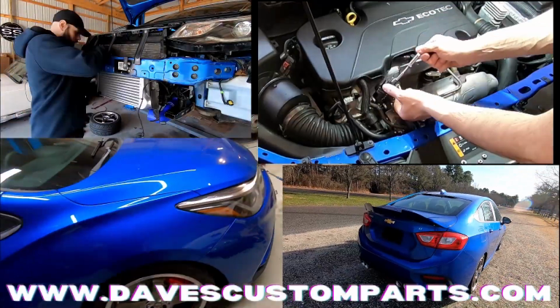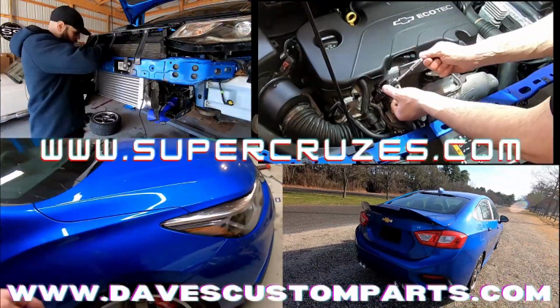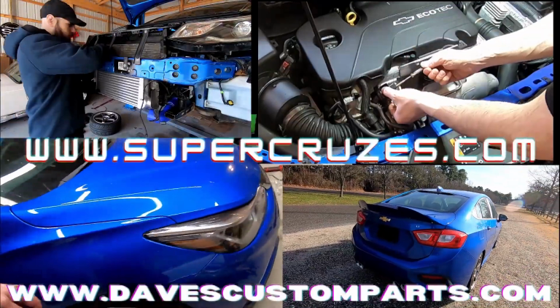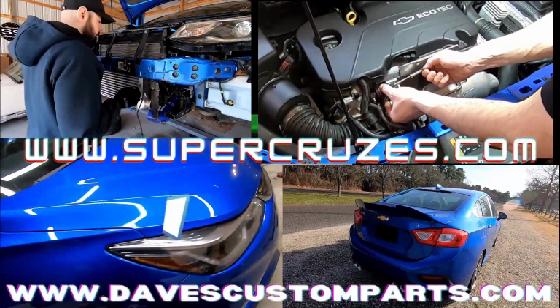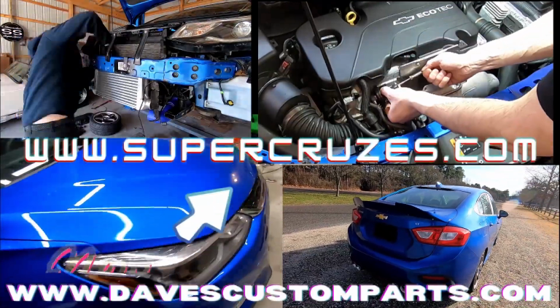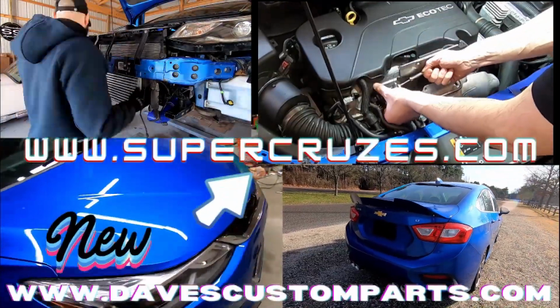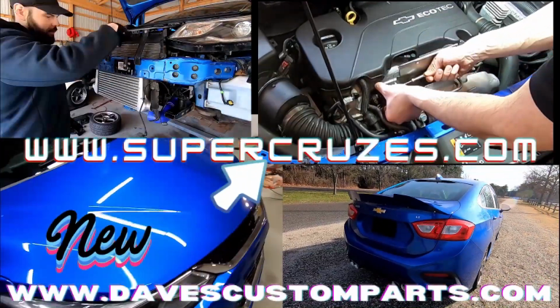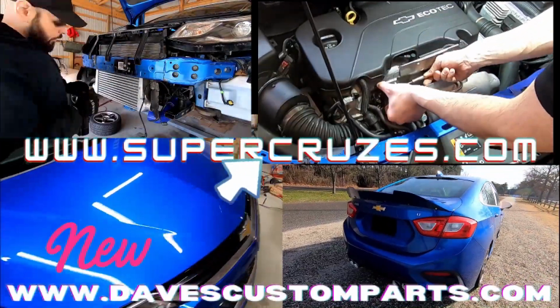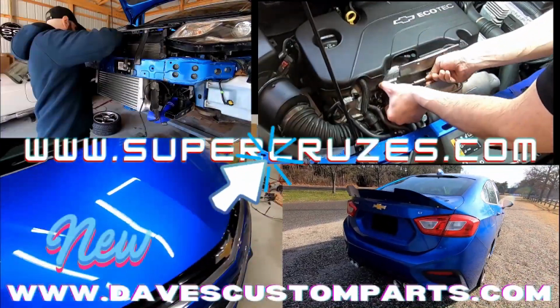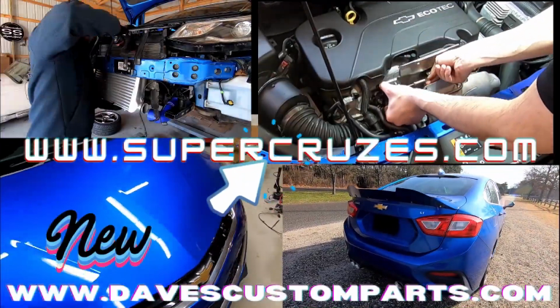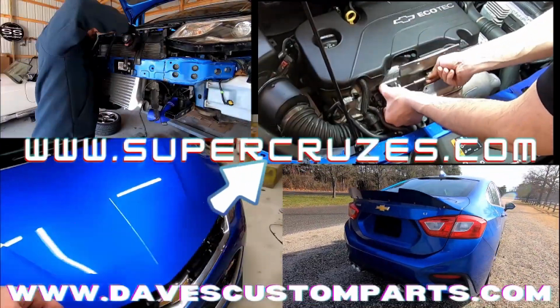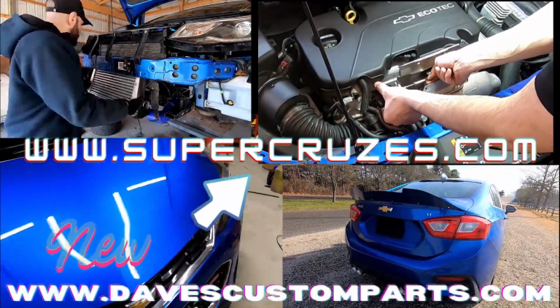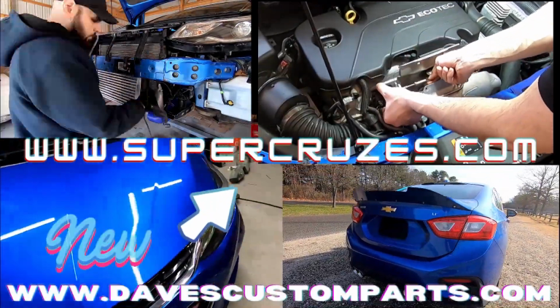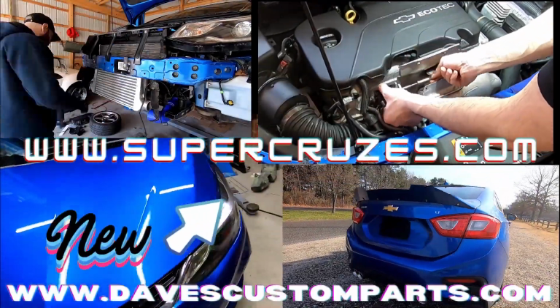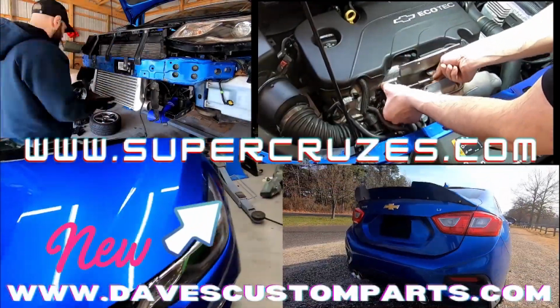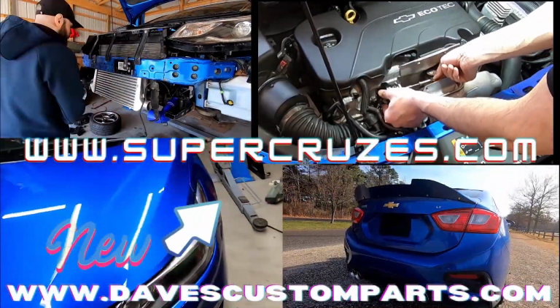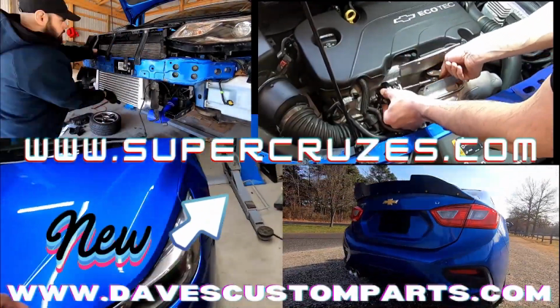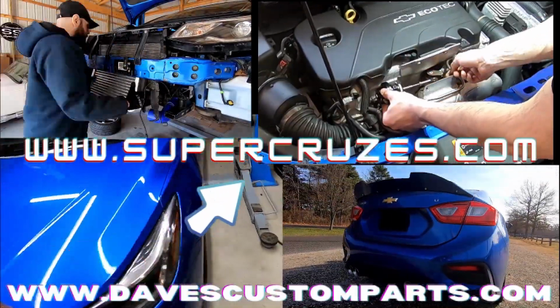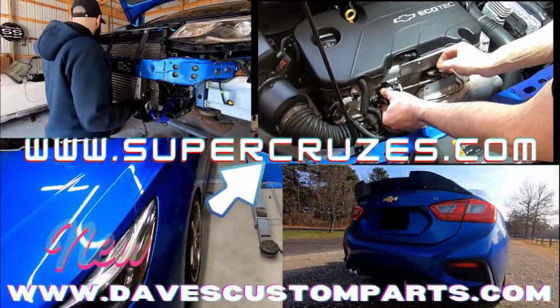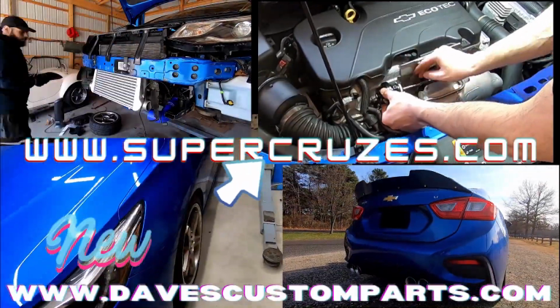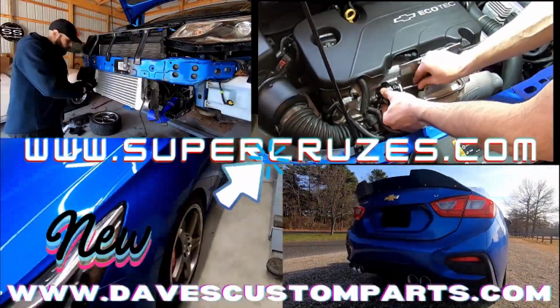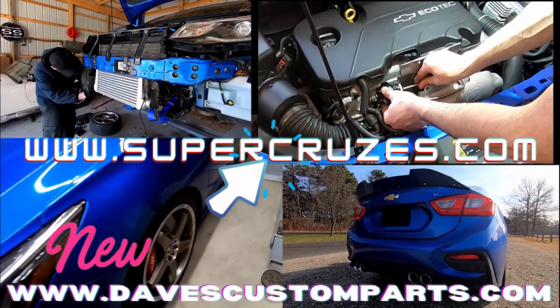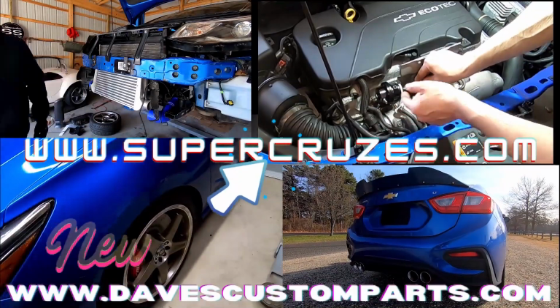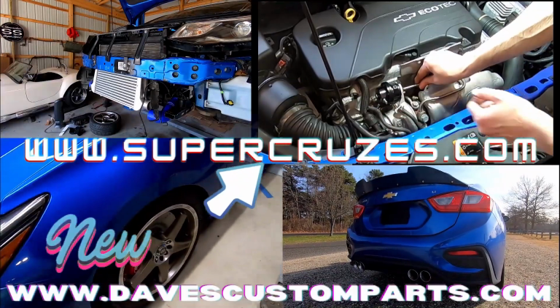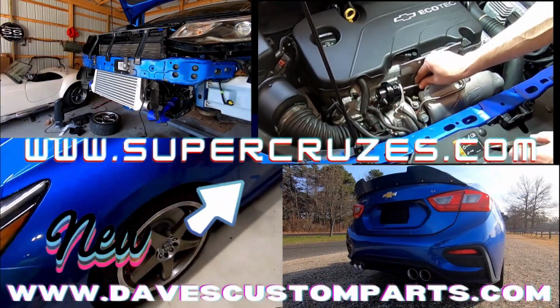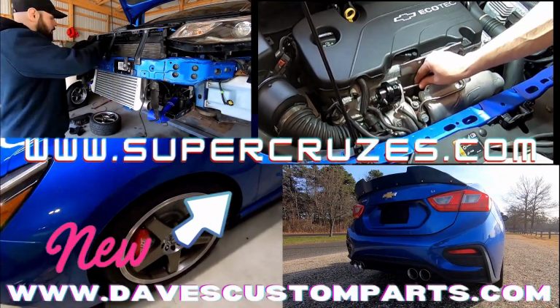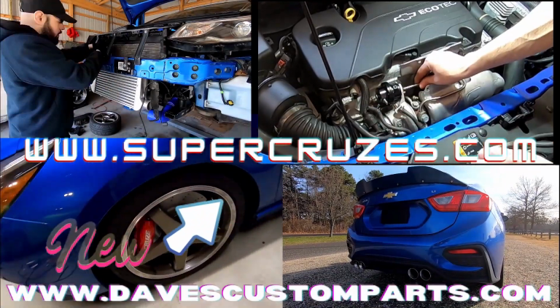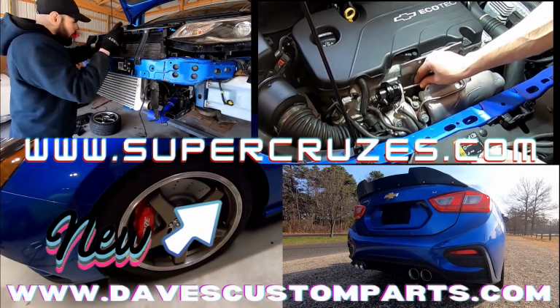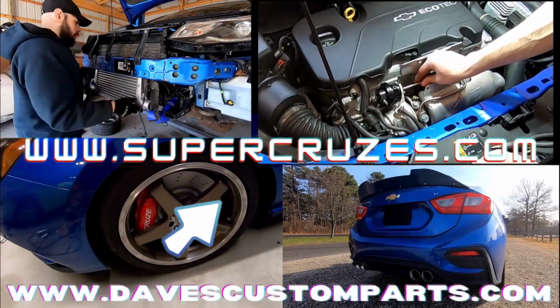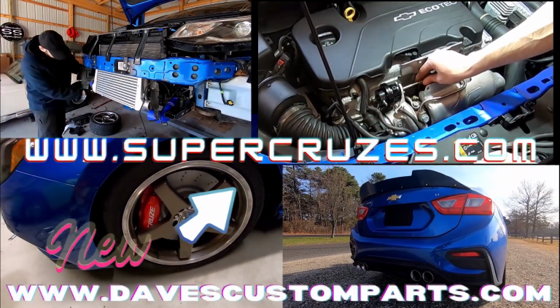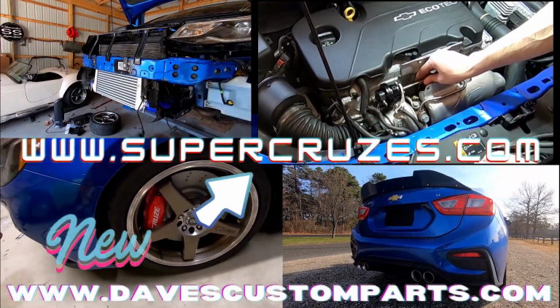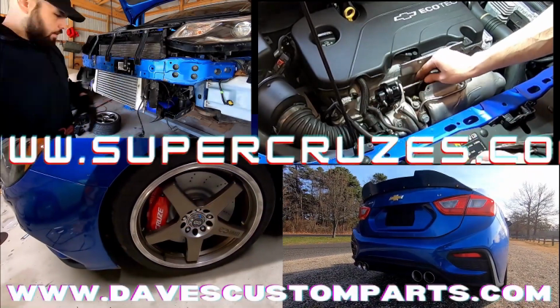Hi everybody, do you want the same parts on your car that I used on my cruise missile? Don't forget to check out davescustomparts.com.